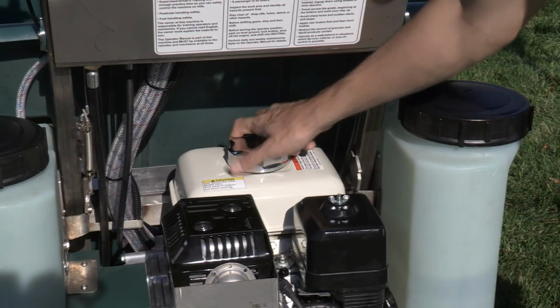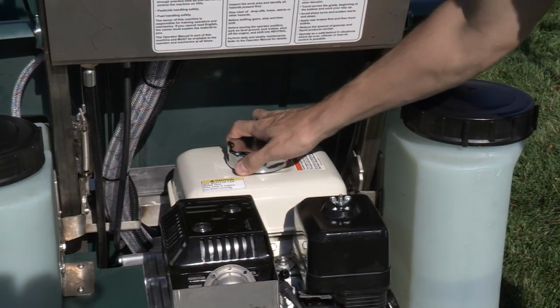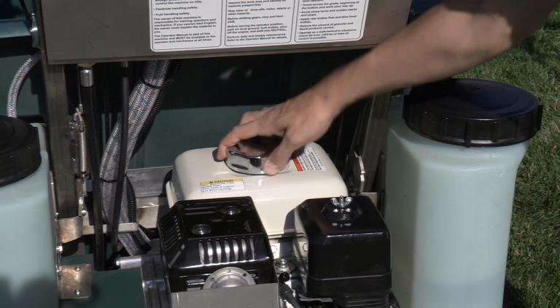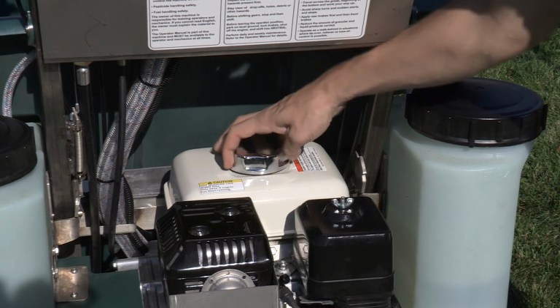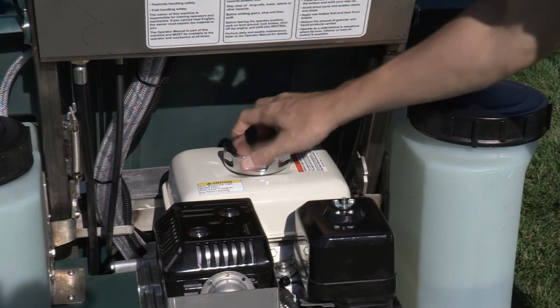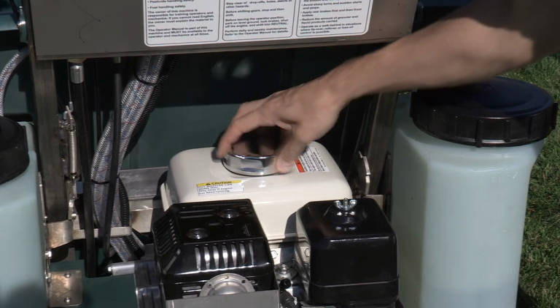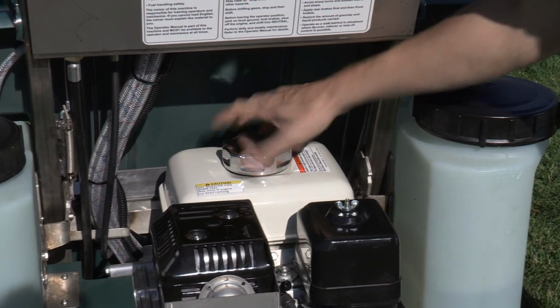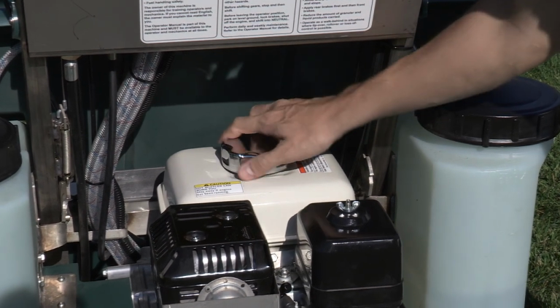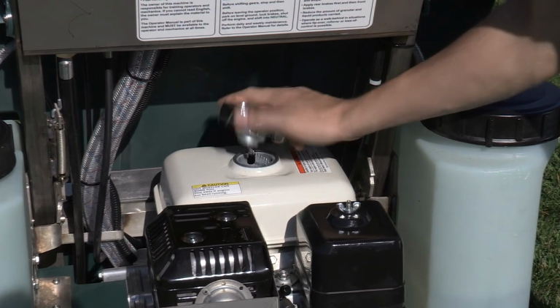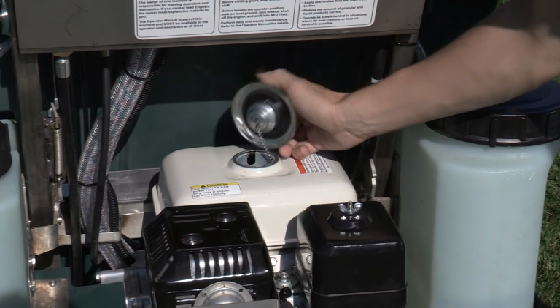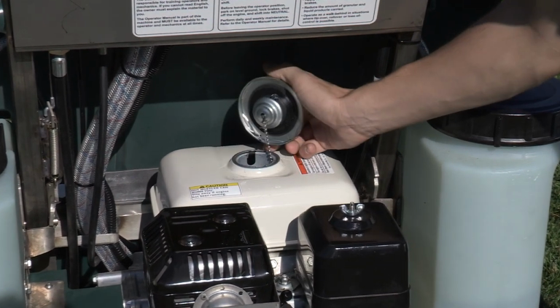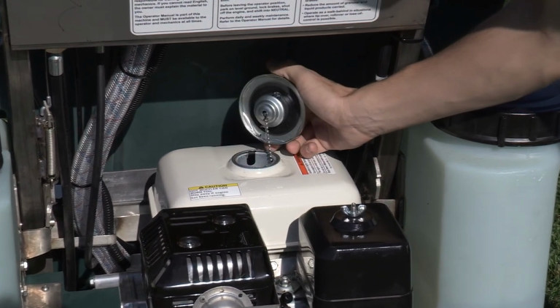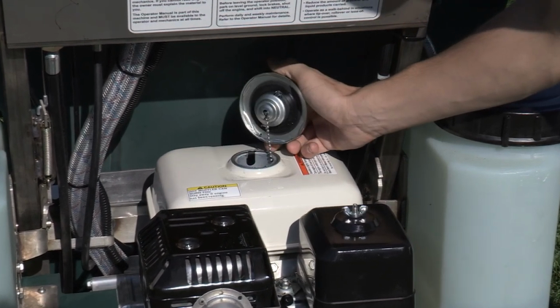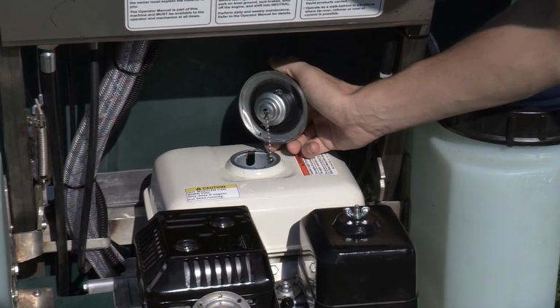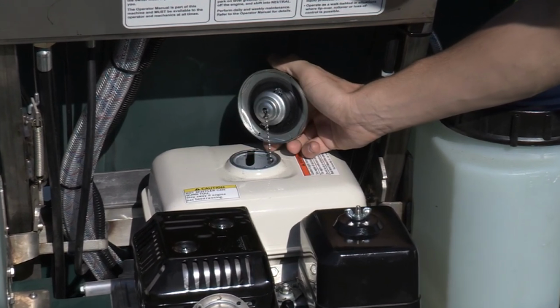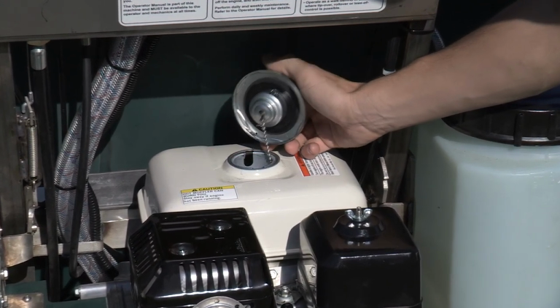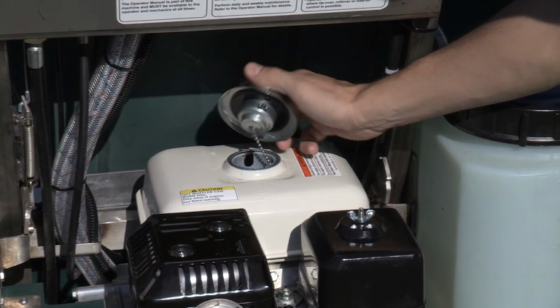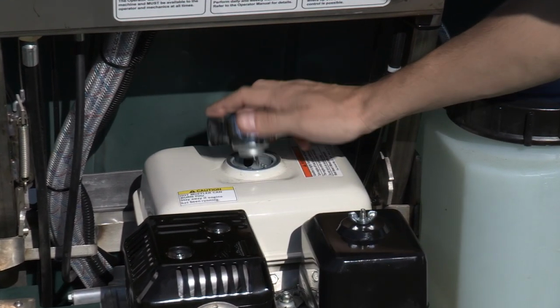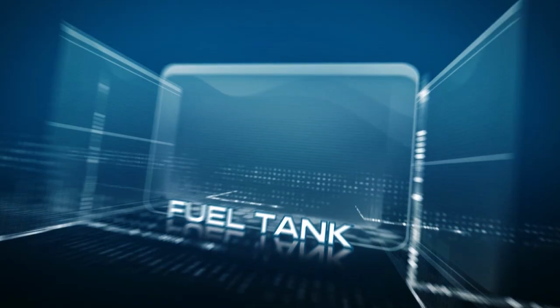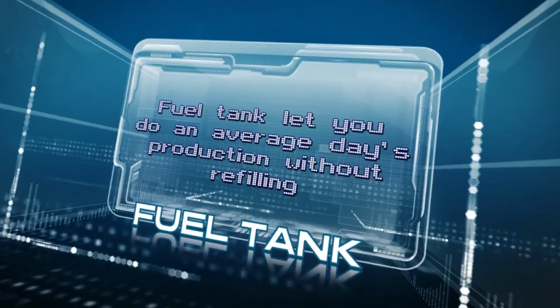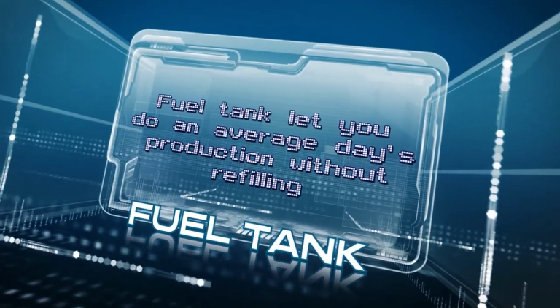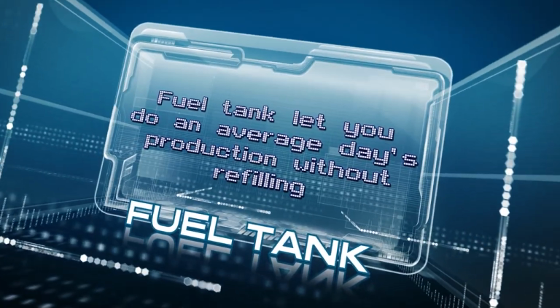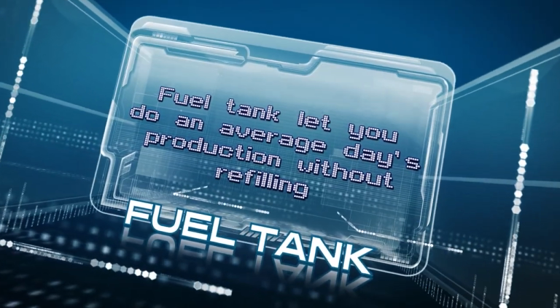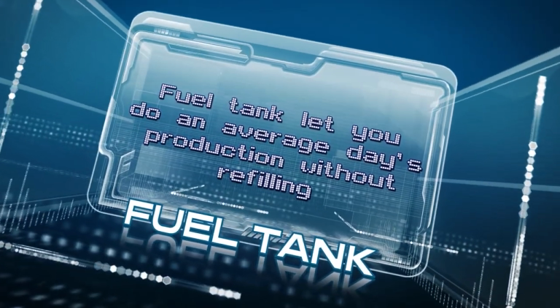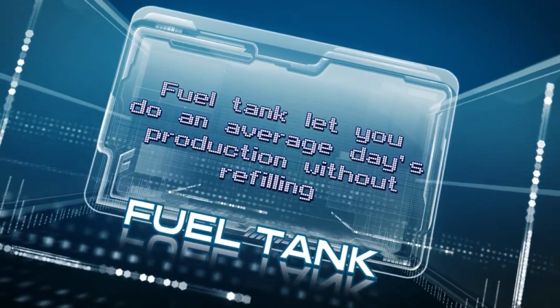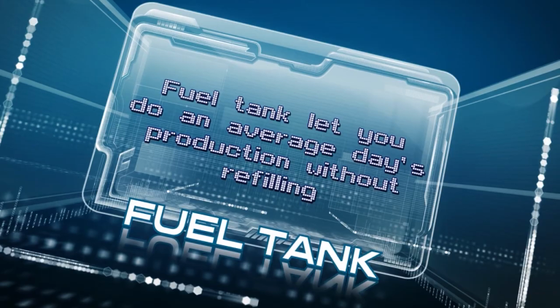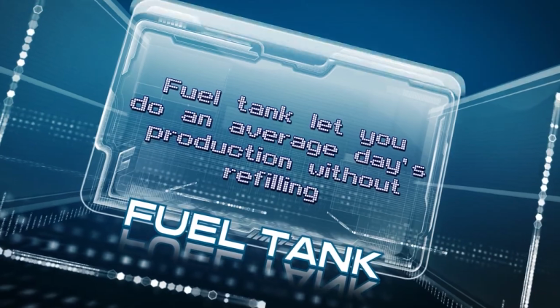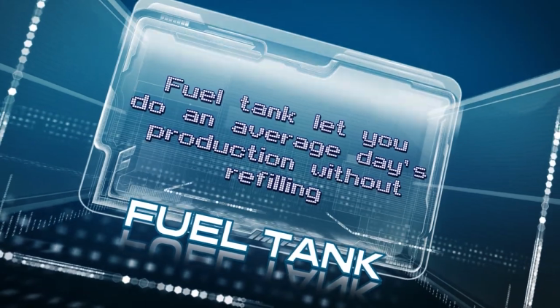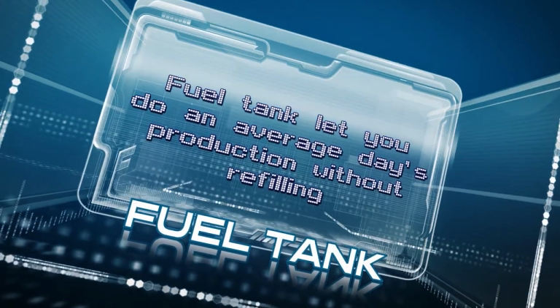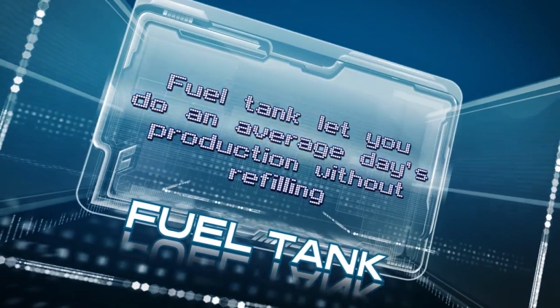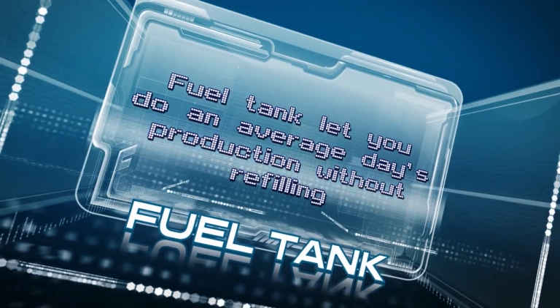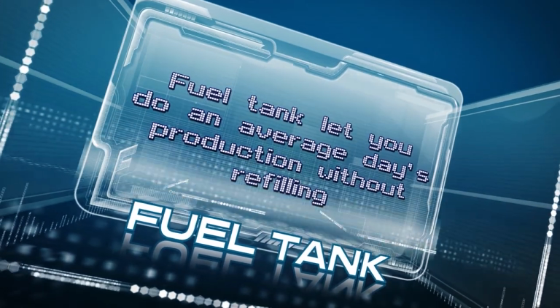The nearly one-gallon fuel tank has a large, accessible fill area and lets you do an average day's production without refilling.